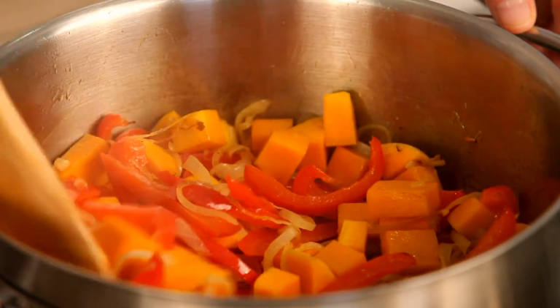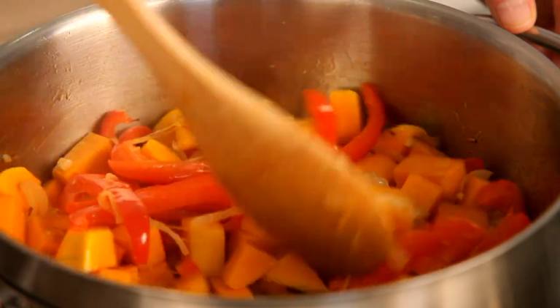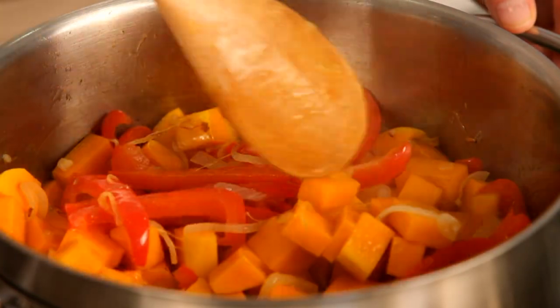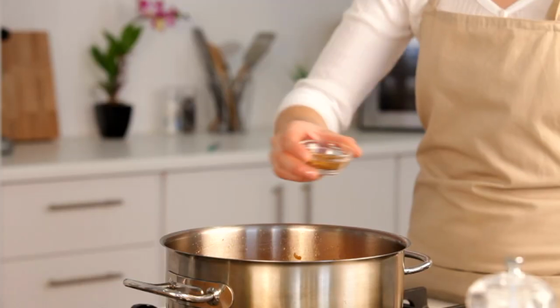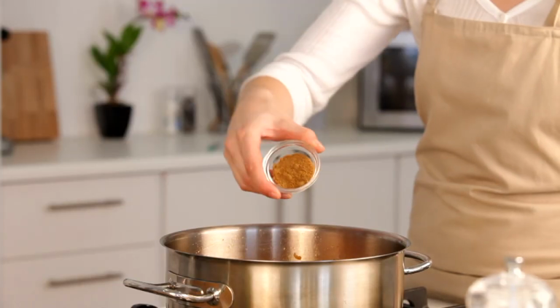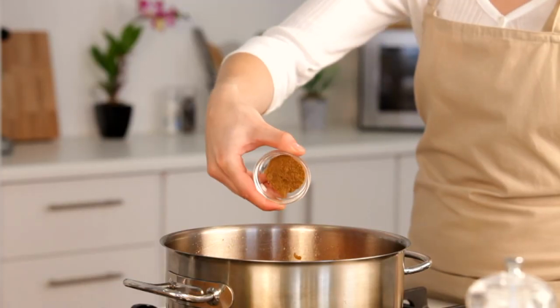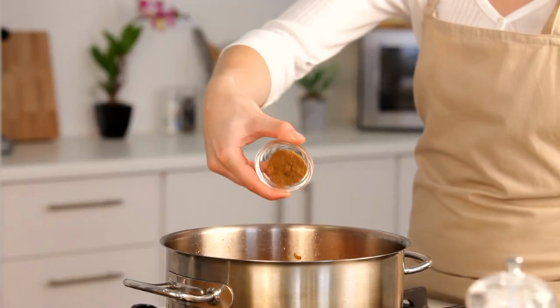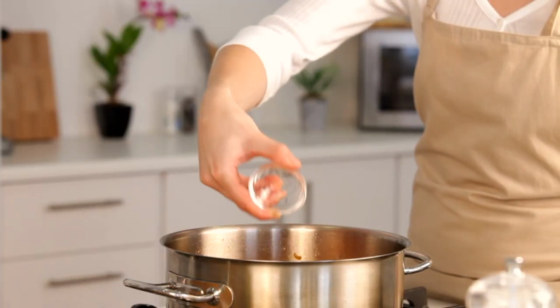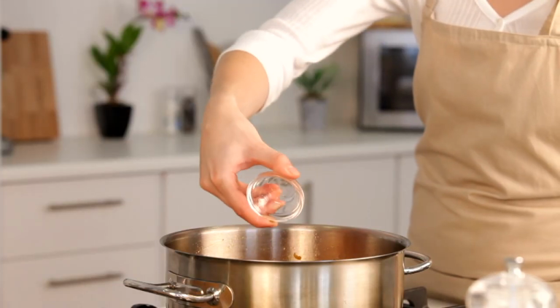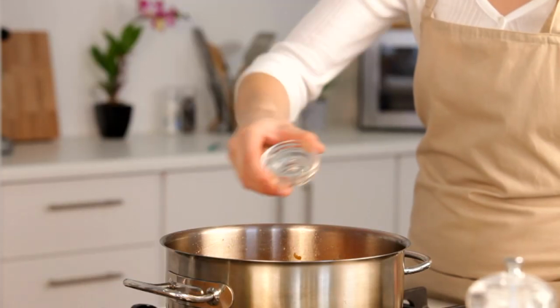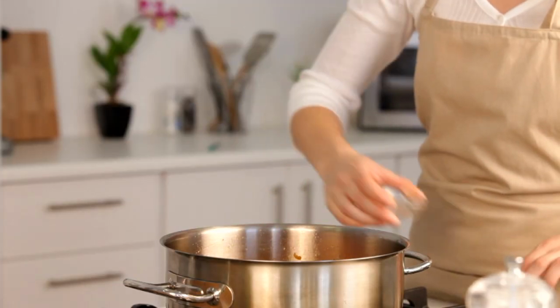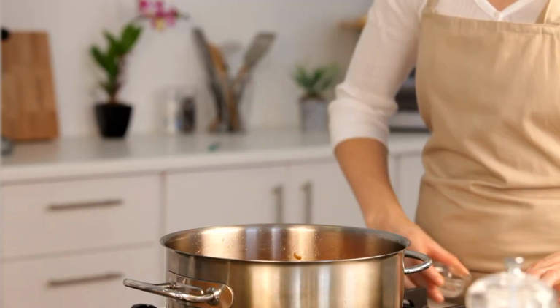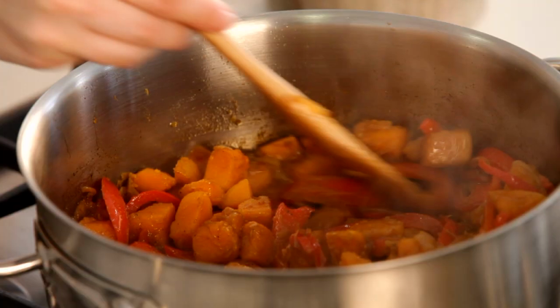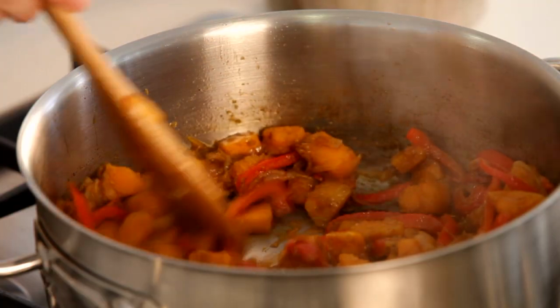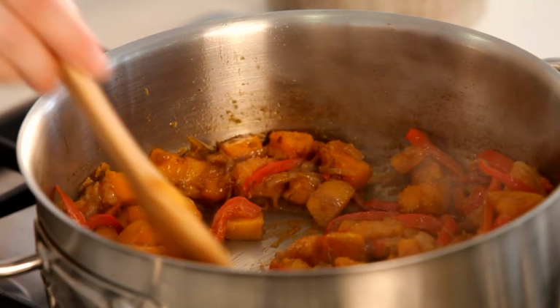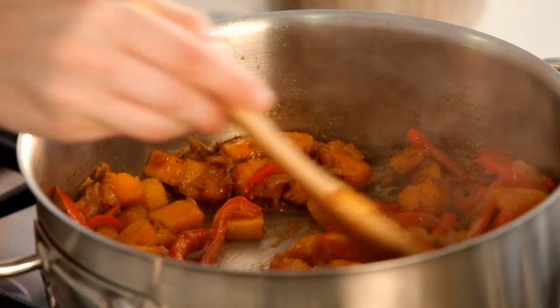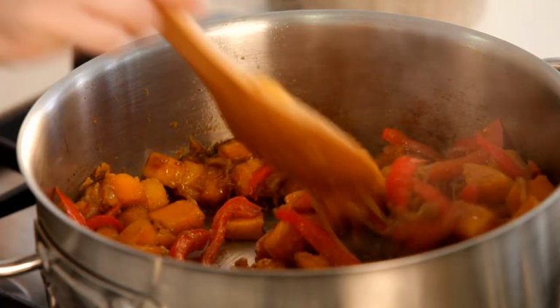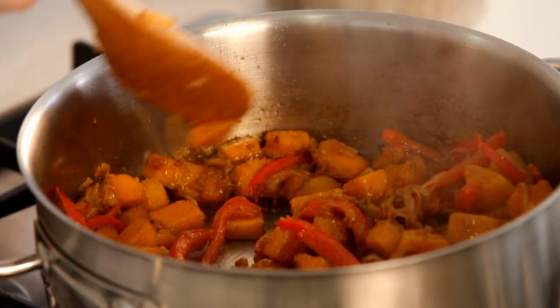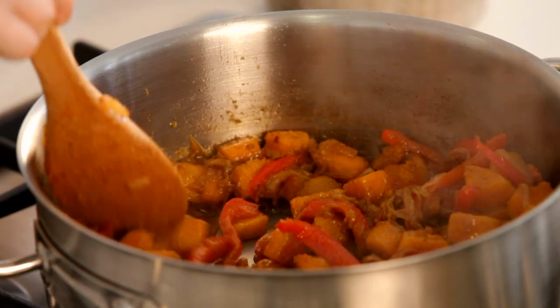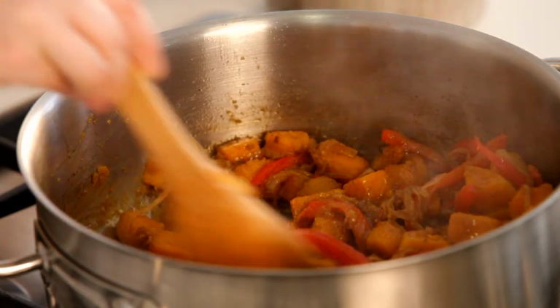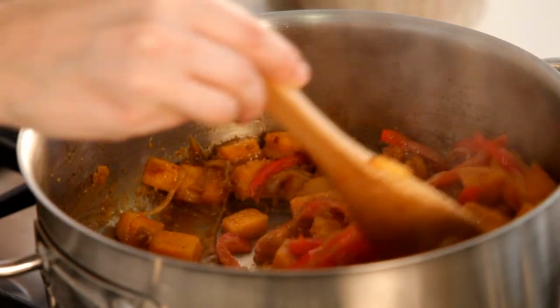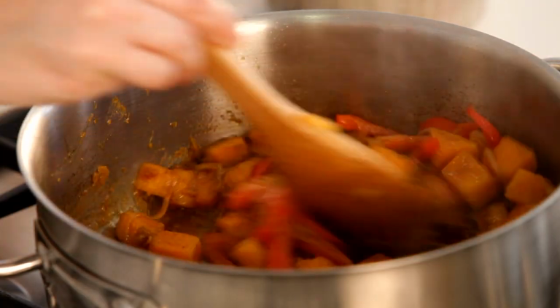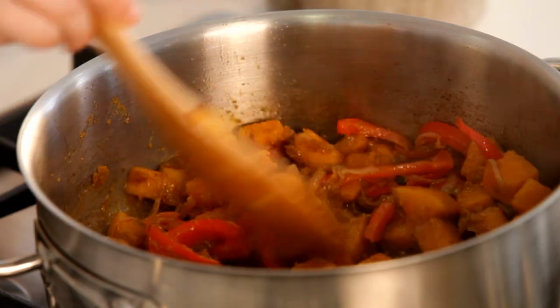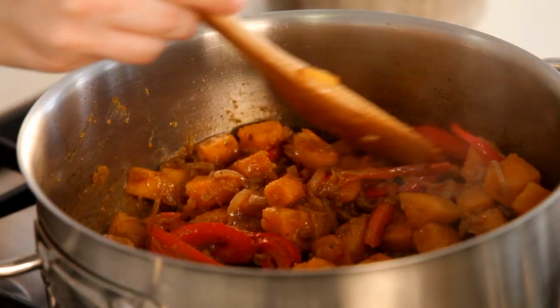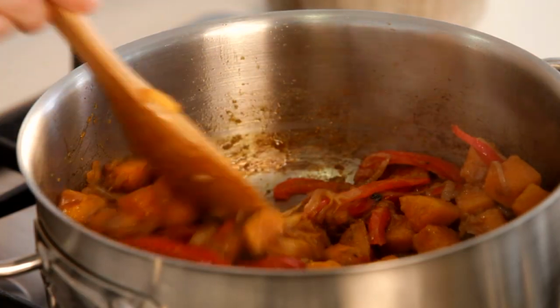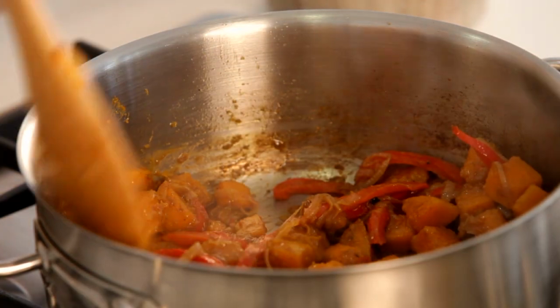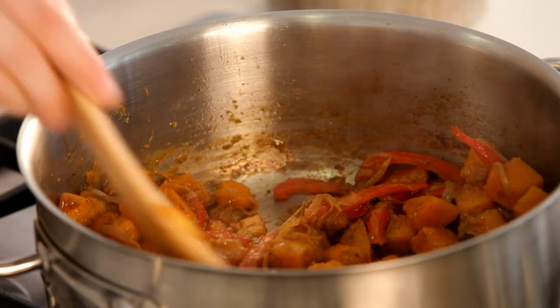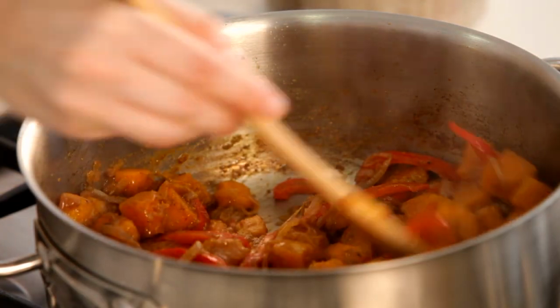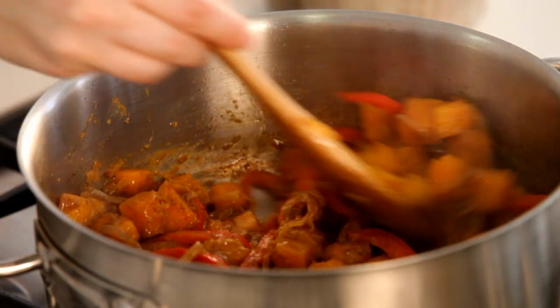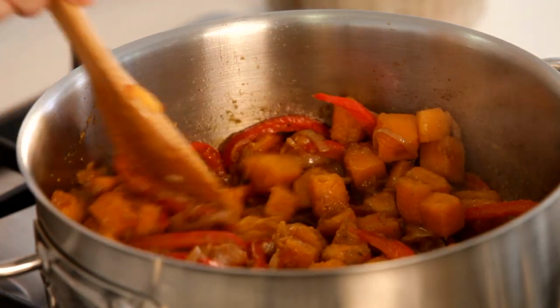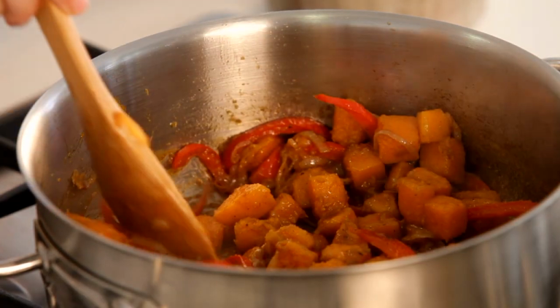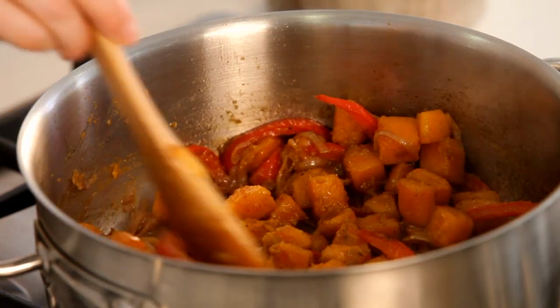Now it's time to add all the spices. Fry these for about 30 seconds to release all the delicious flavors and aromas.